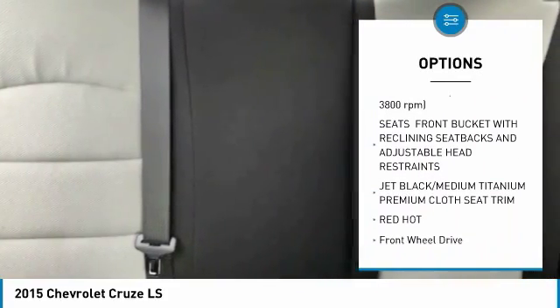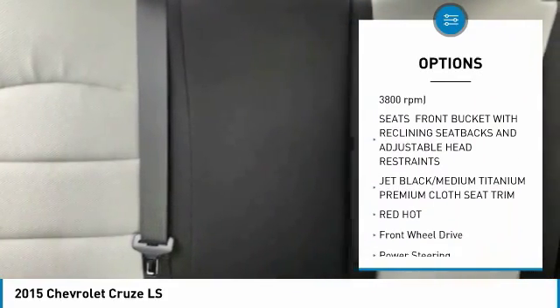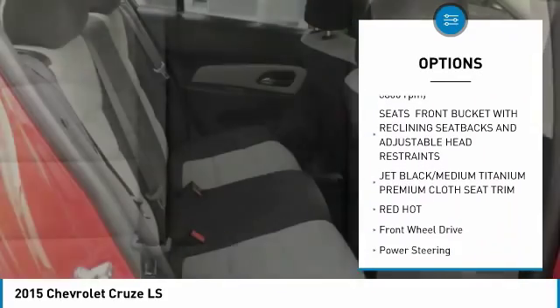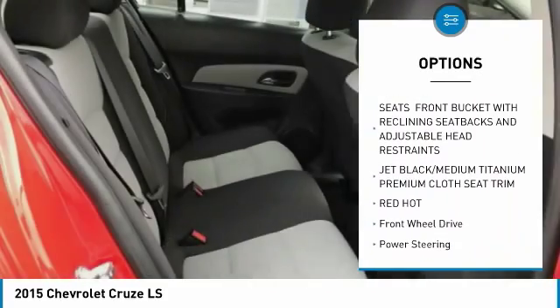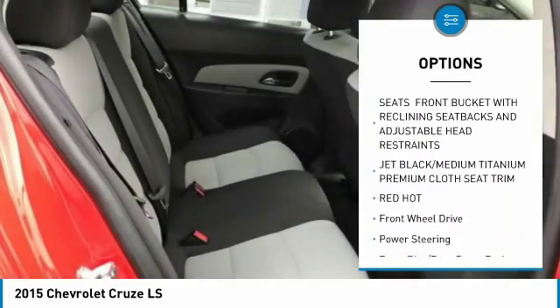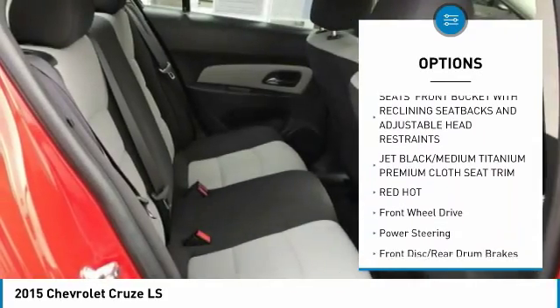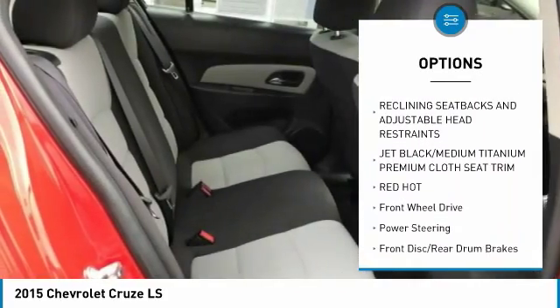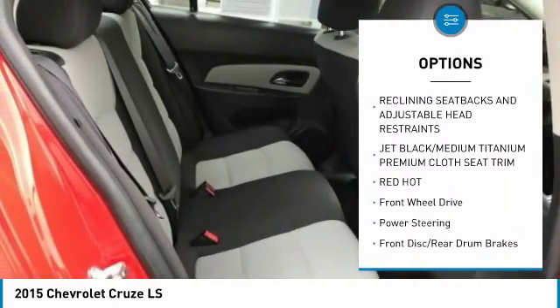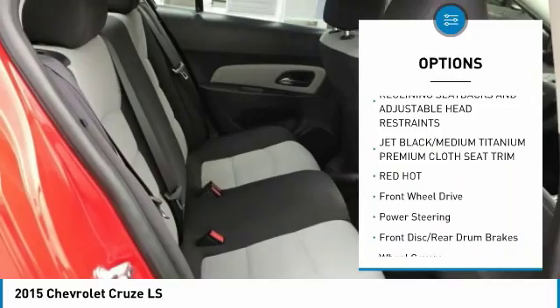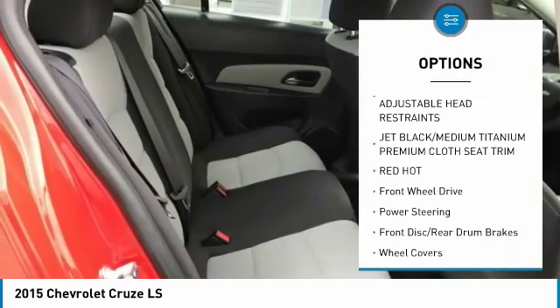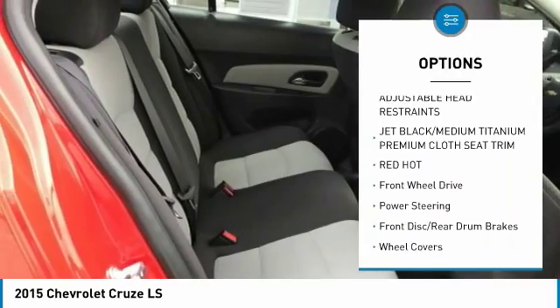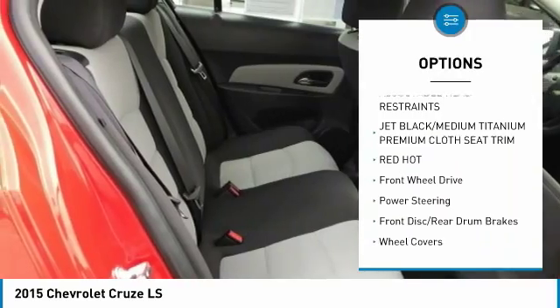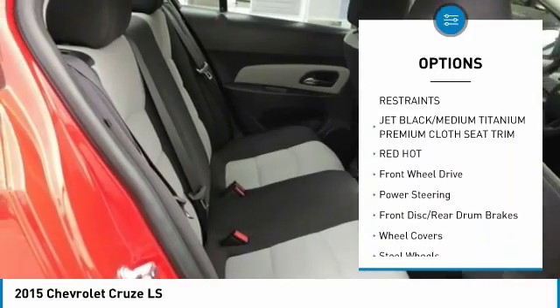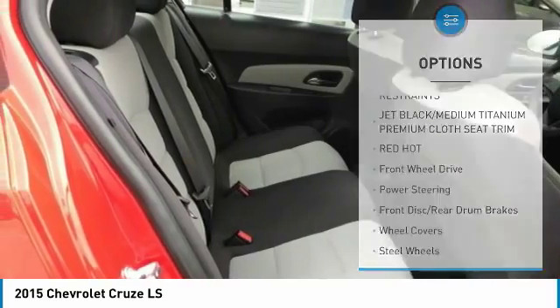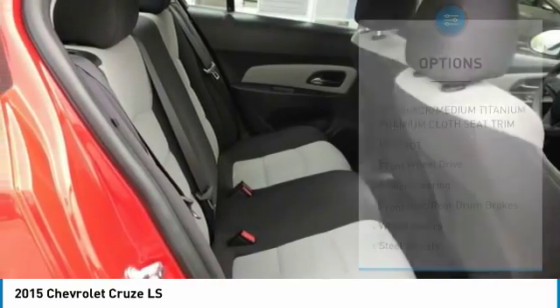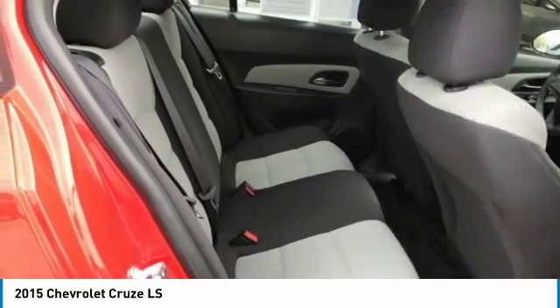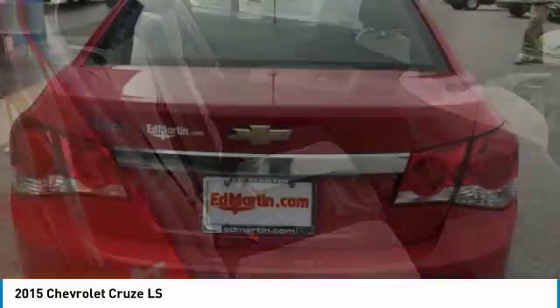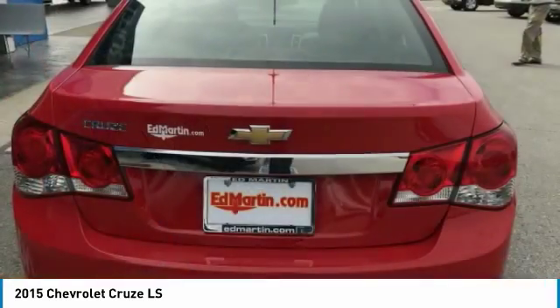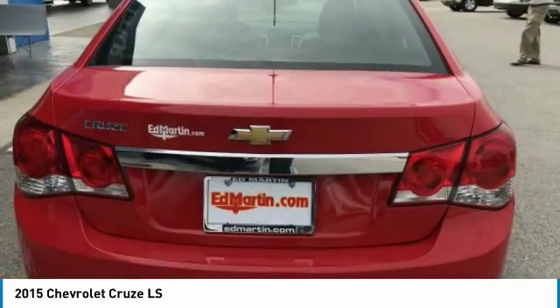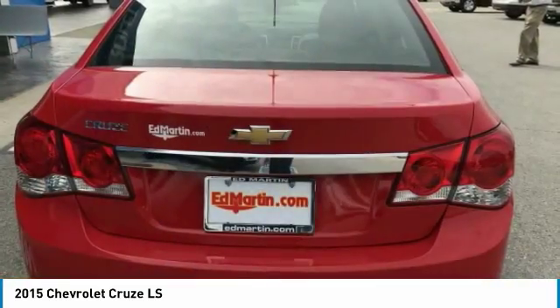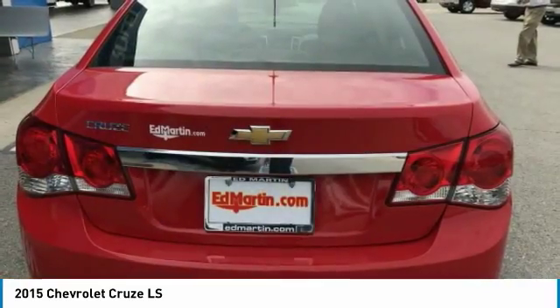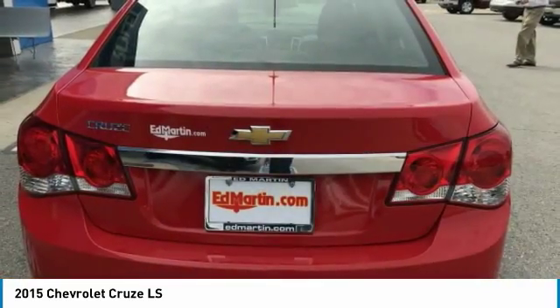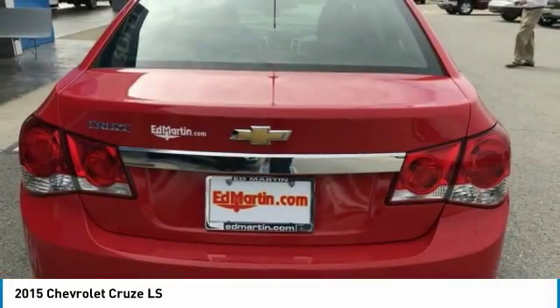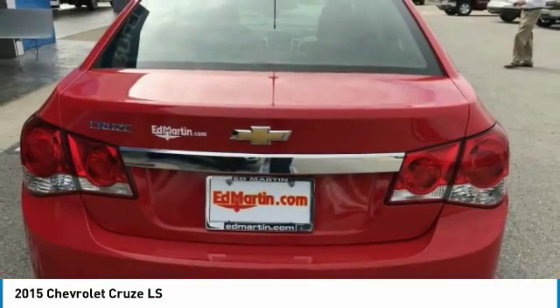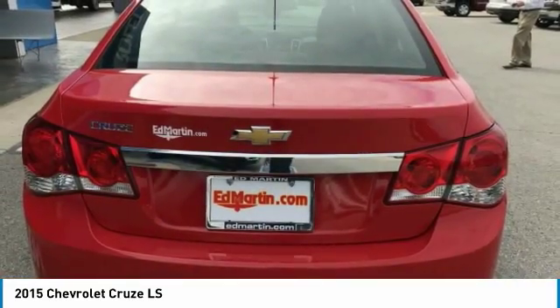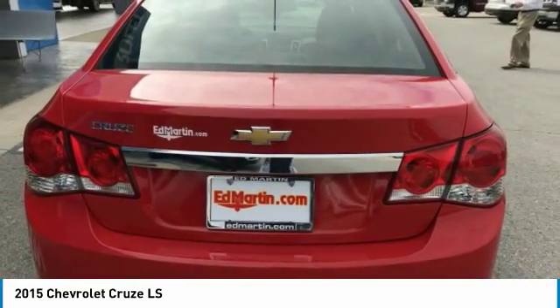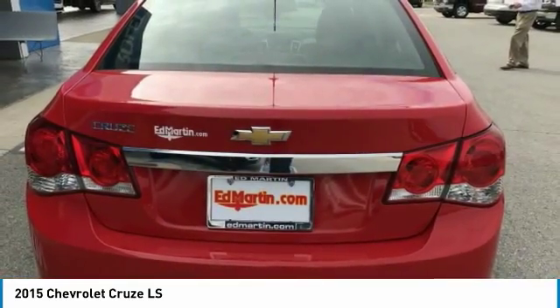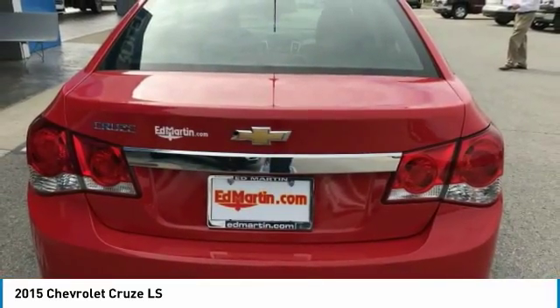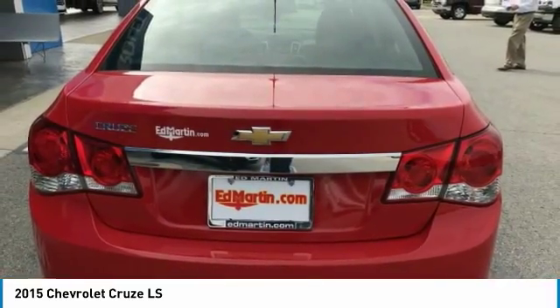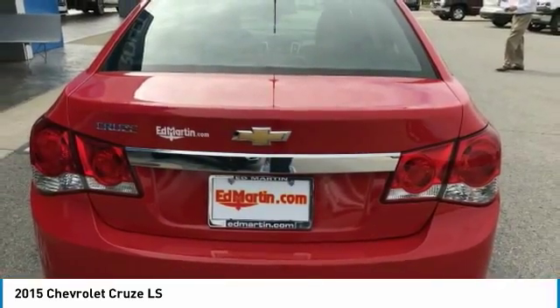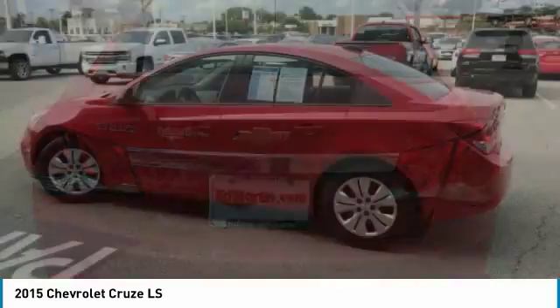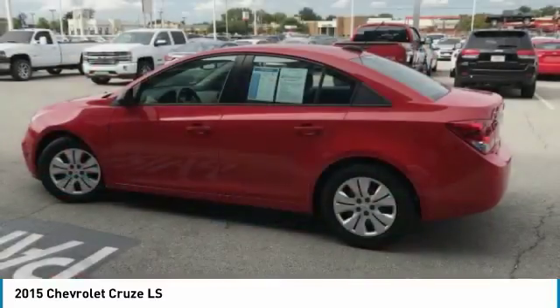Stability control, Bluetooth, power steering, adjustable steering wheel, floor mats, and rear defrost.